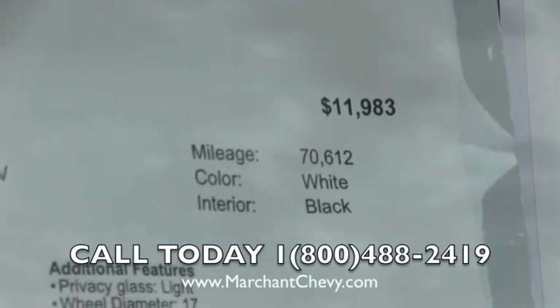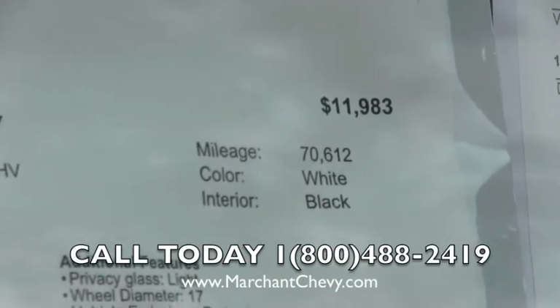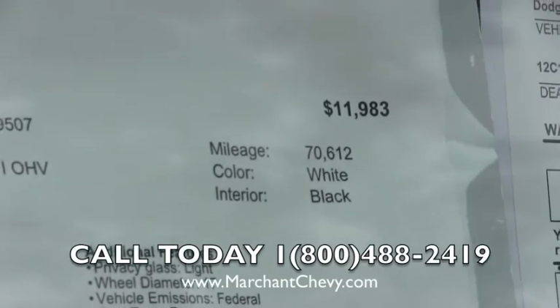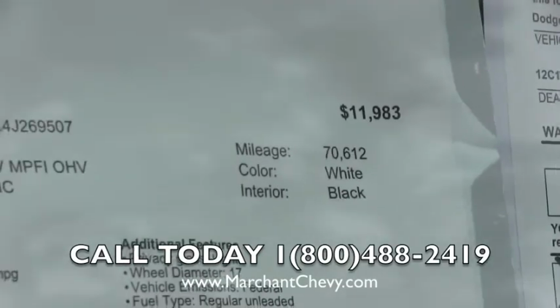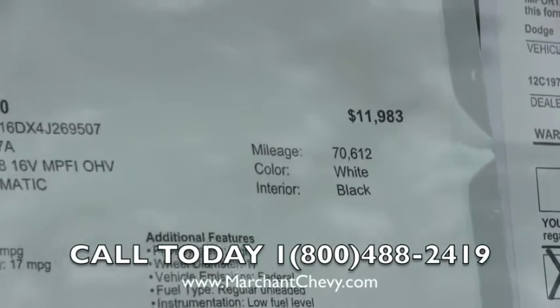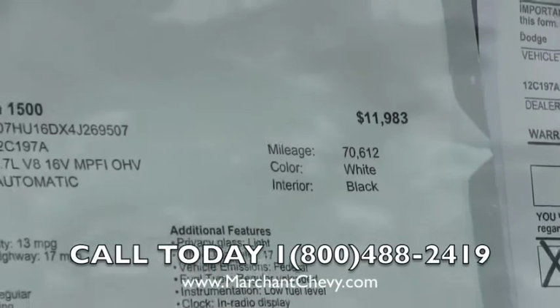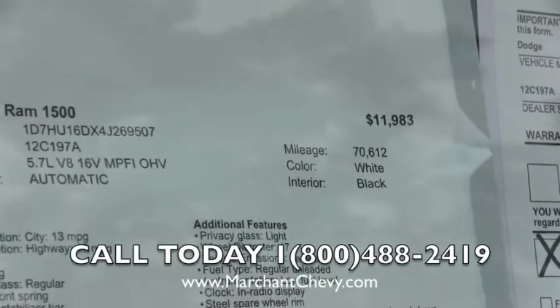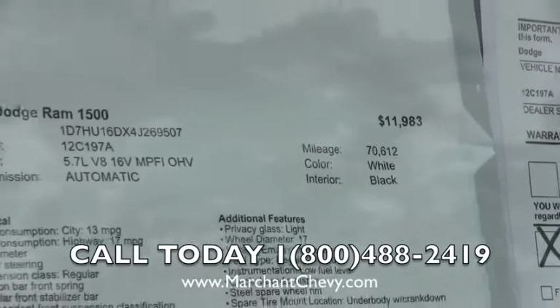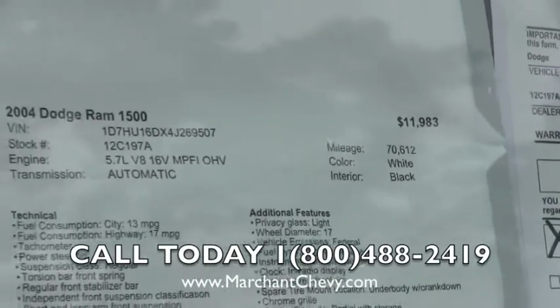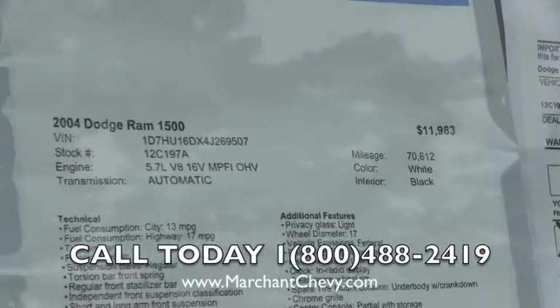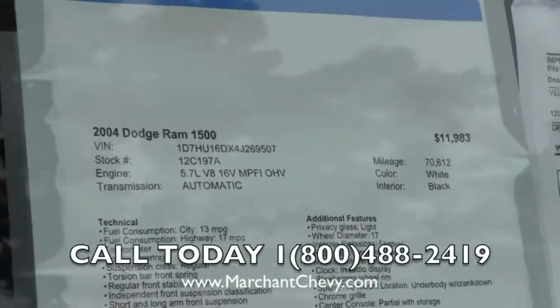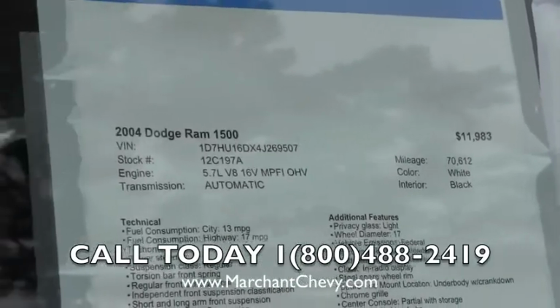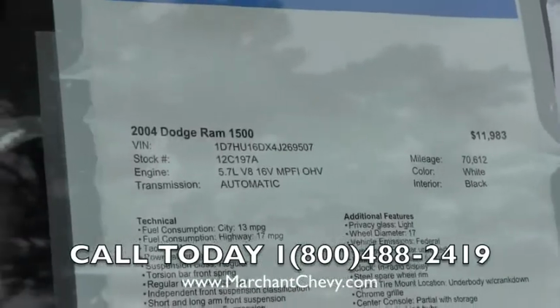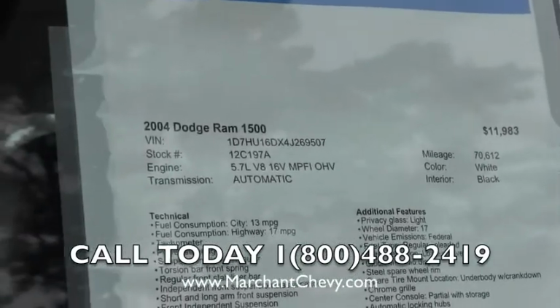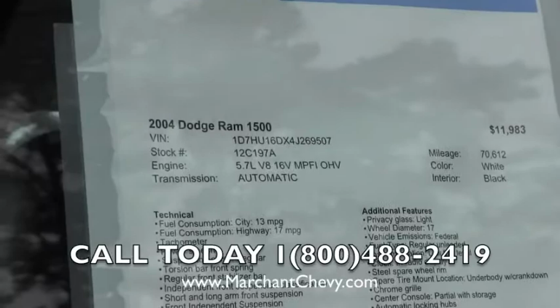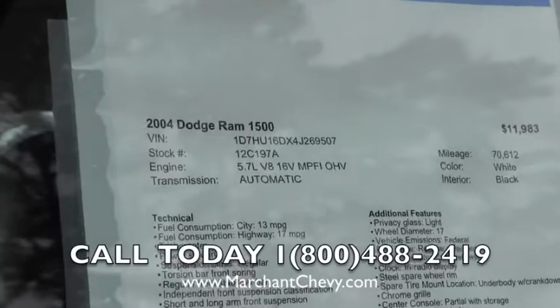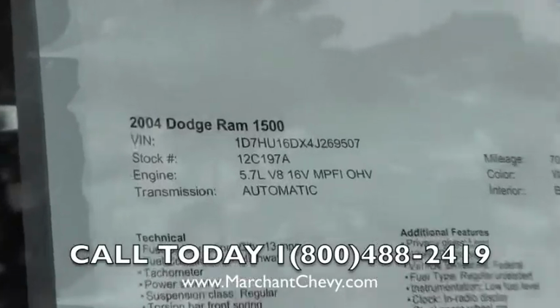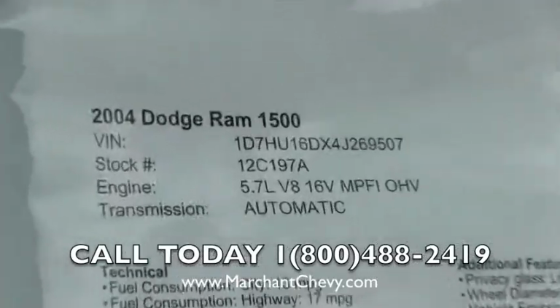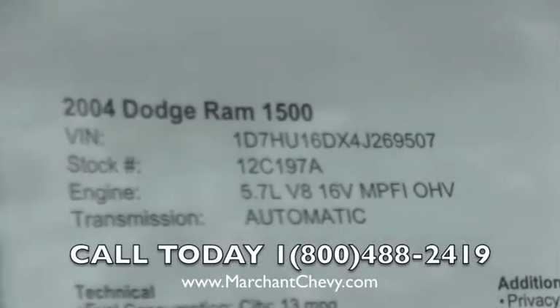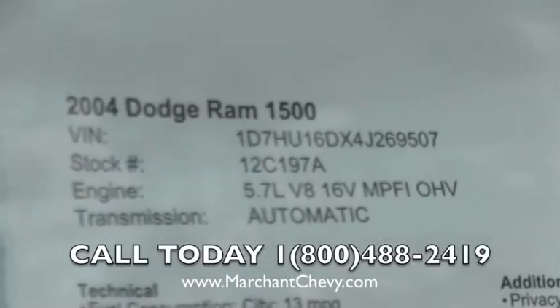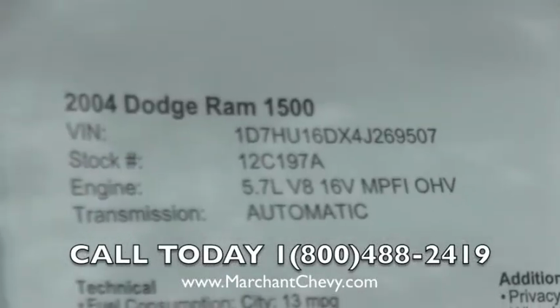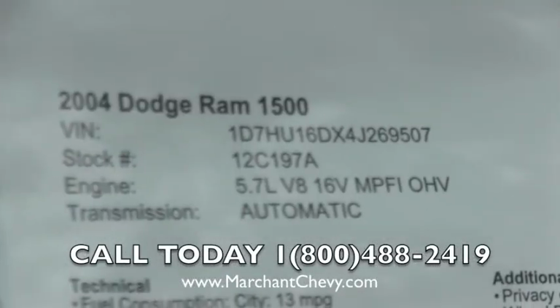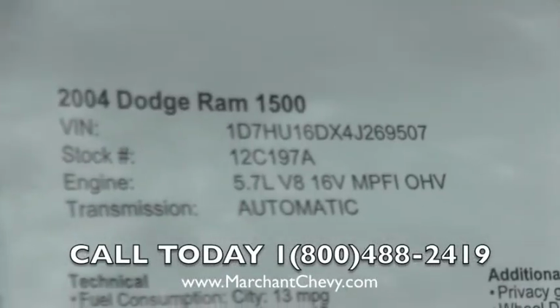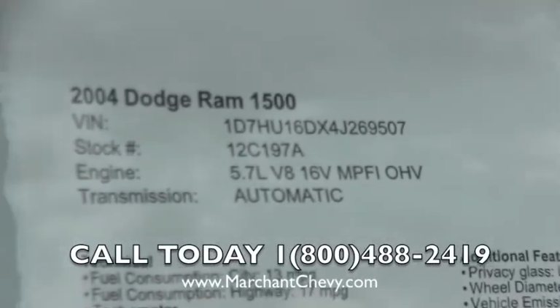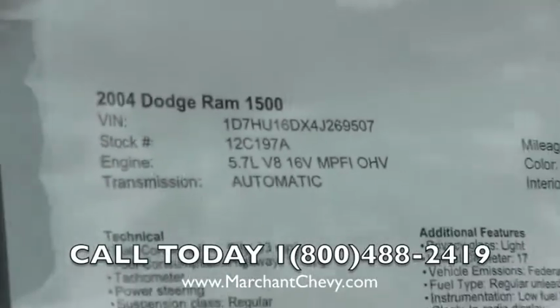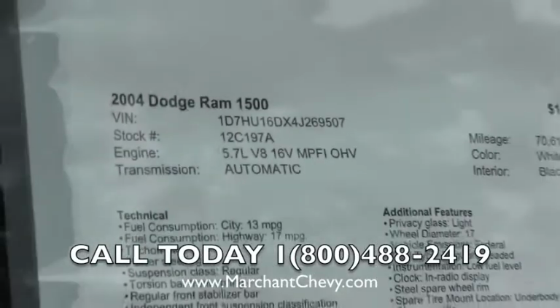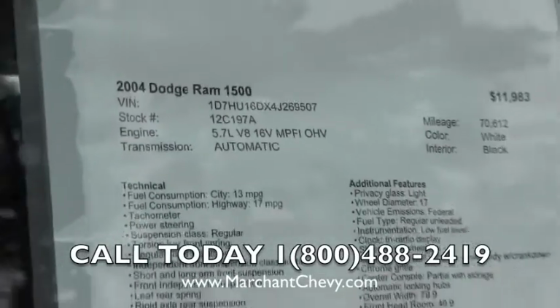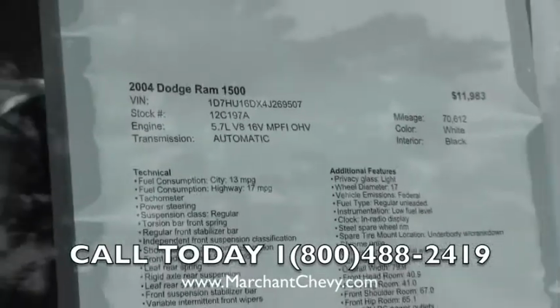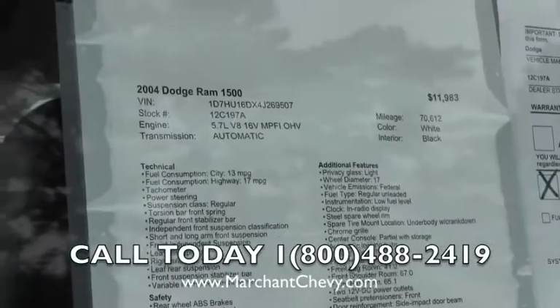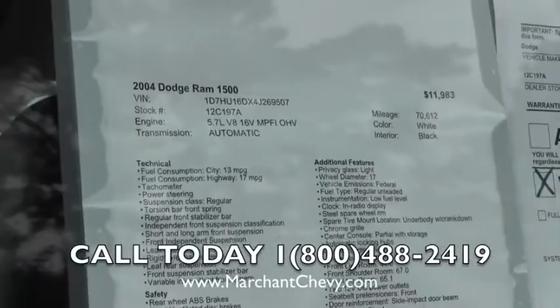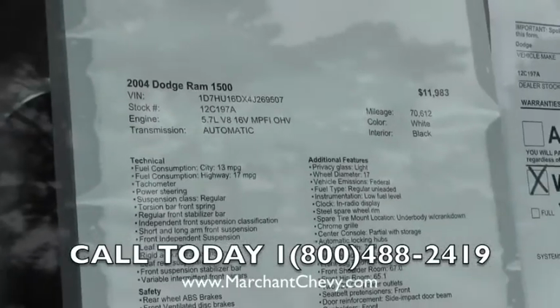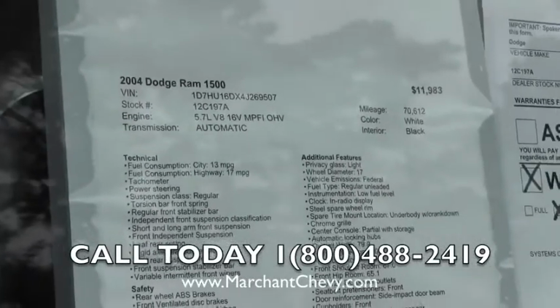Mileage 70,612. It's got the 5.7 liter V8 engine — the Hemi in there. It's an automatic transmission as well.